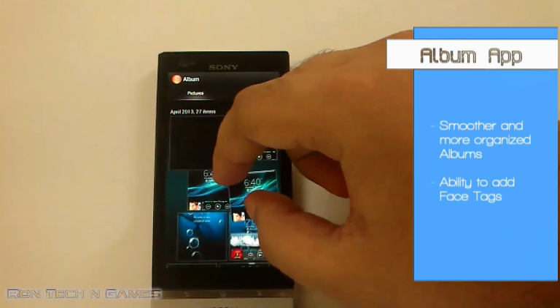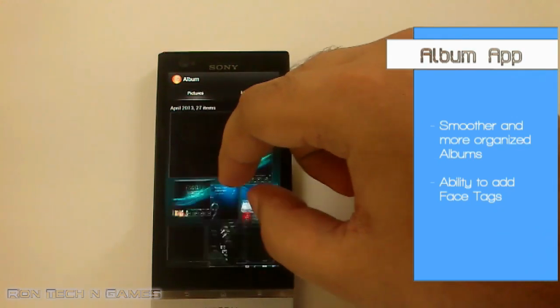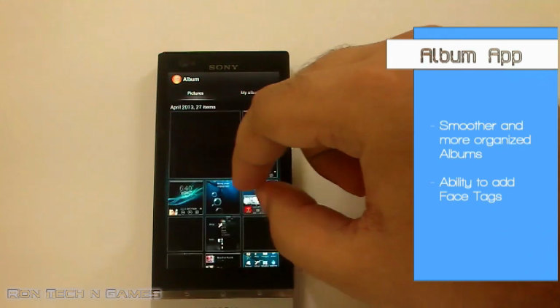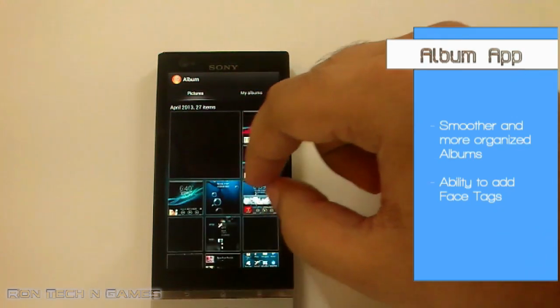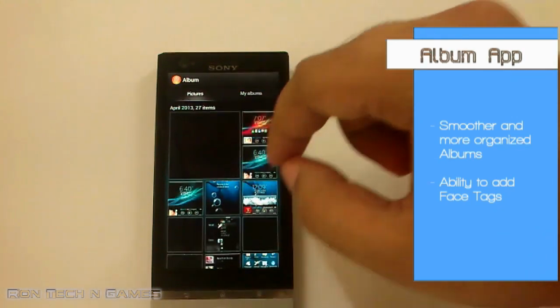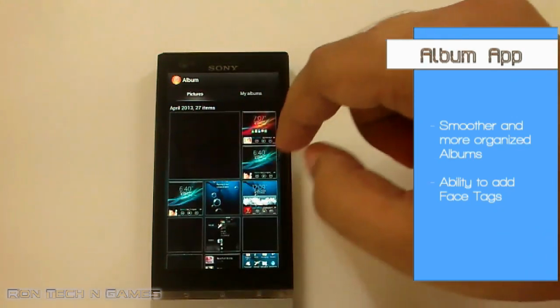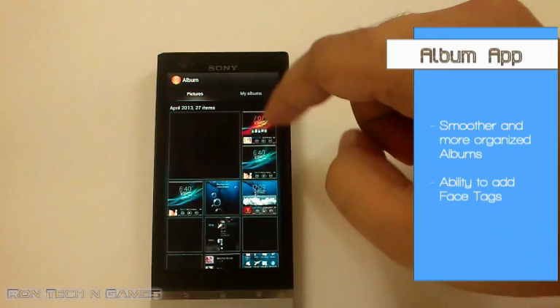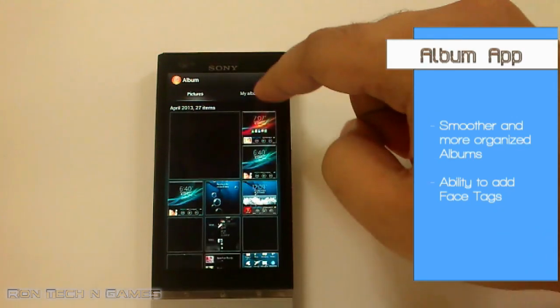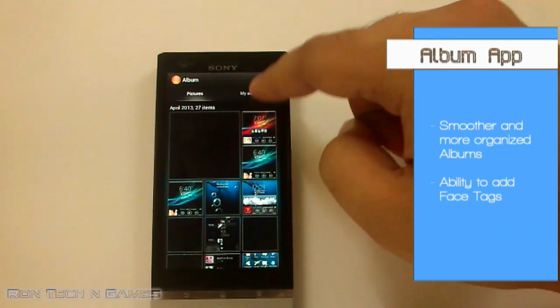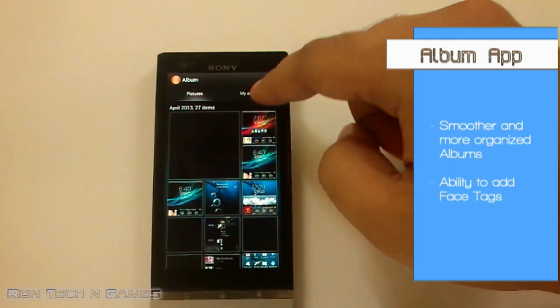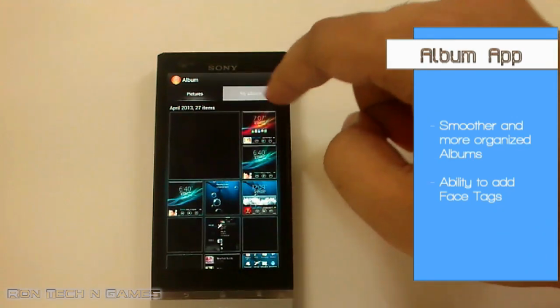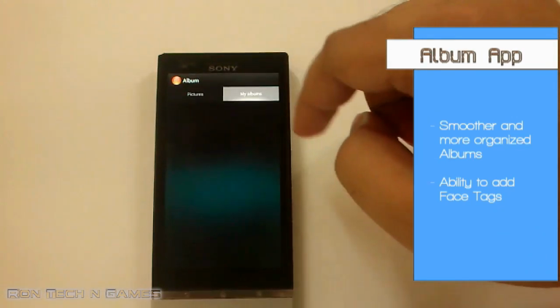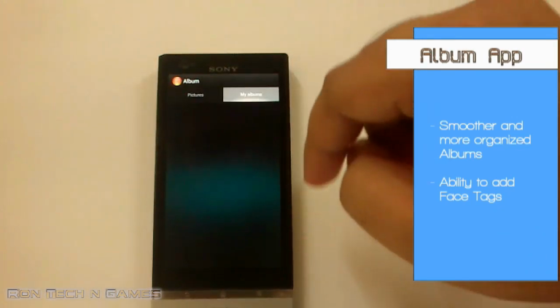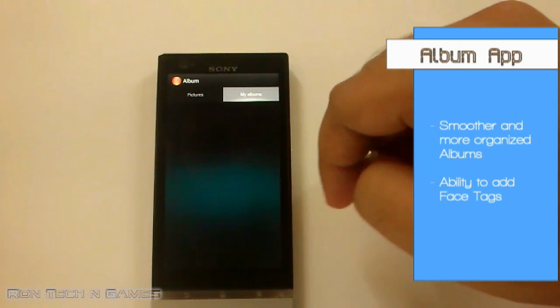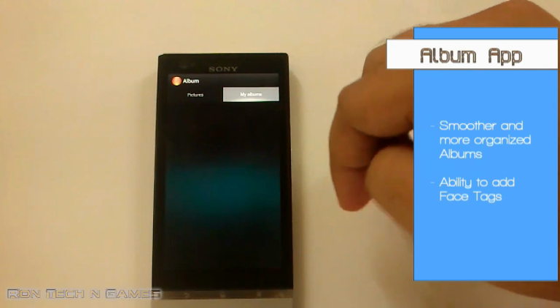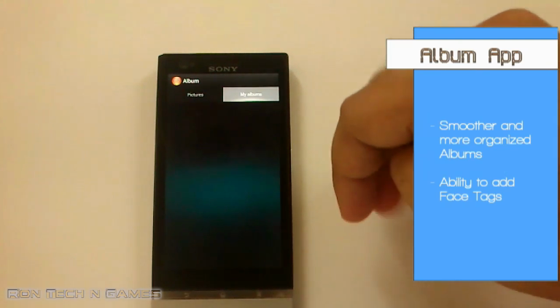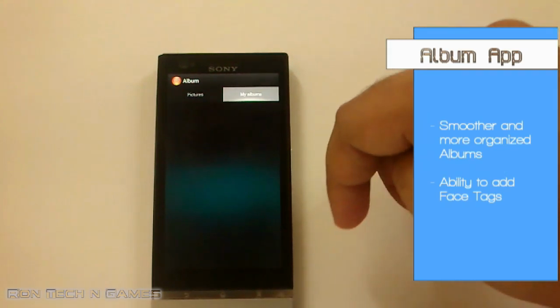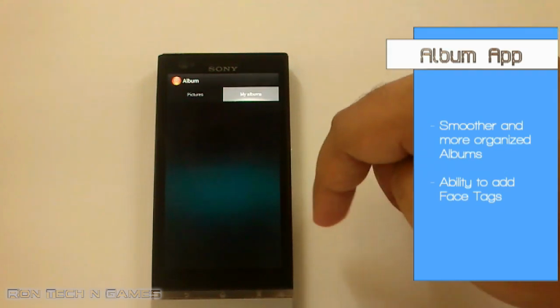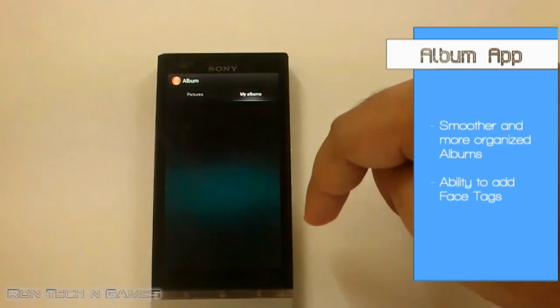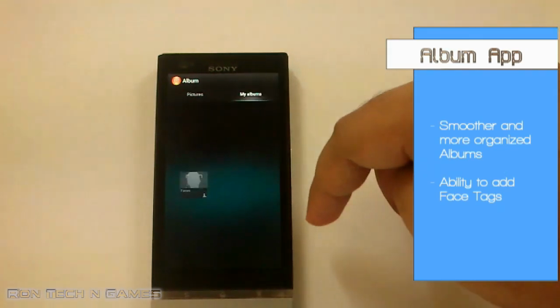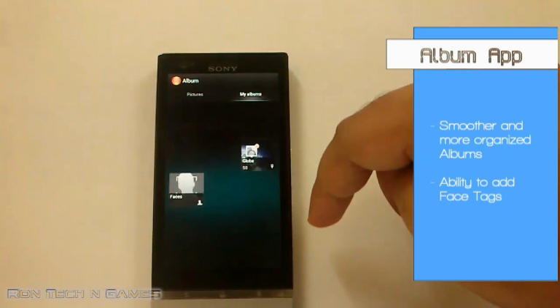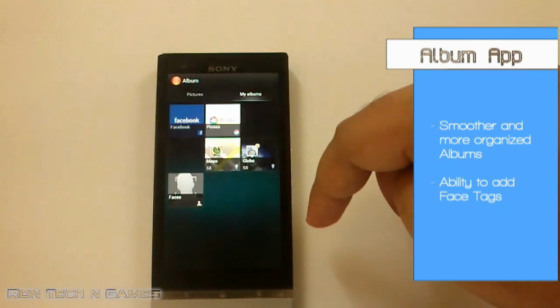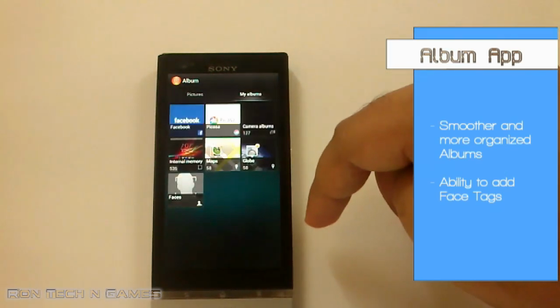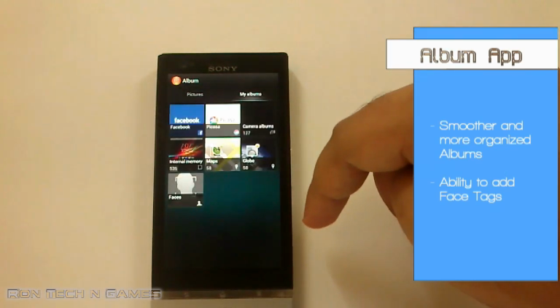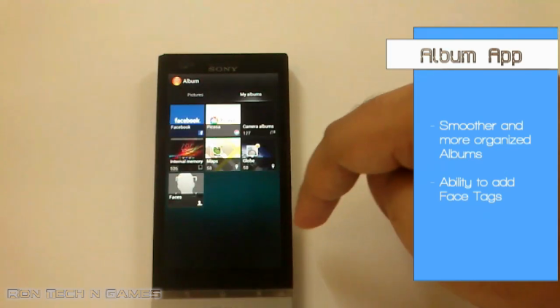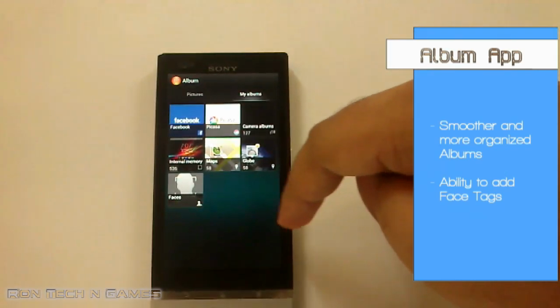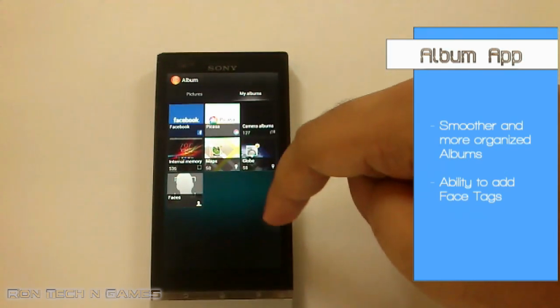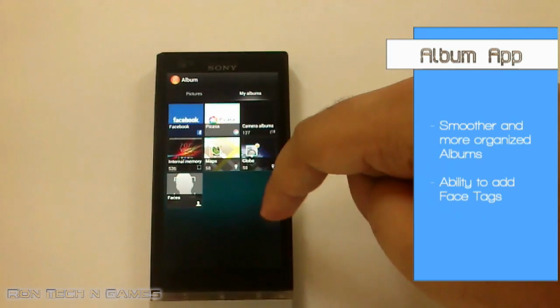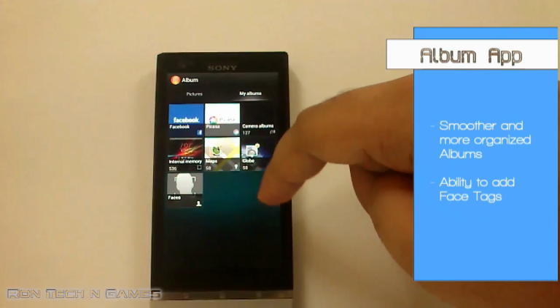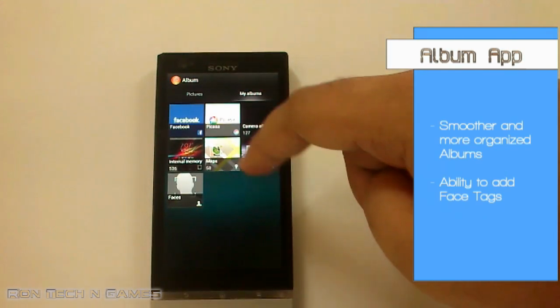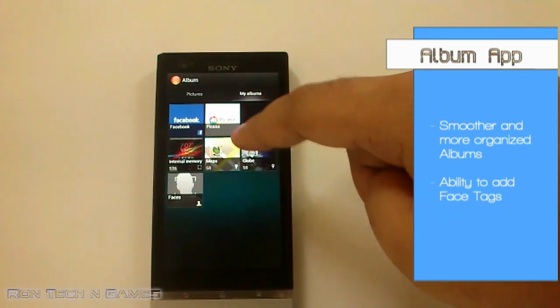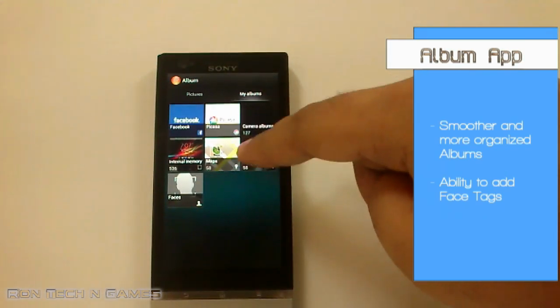The album app looks a lot more organized and you can now tag faces in this app.